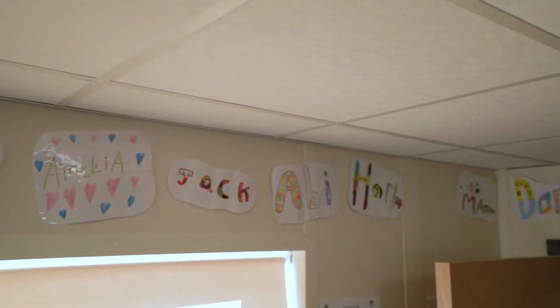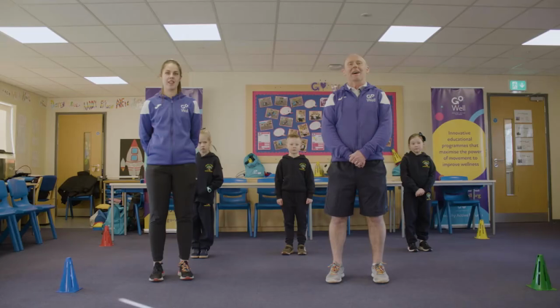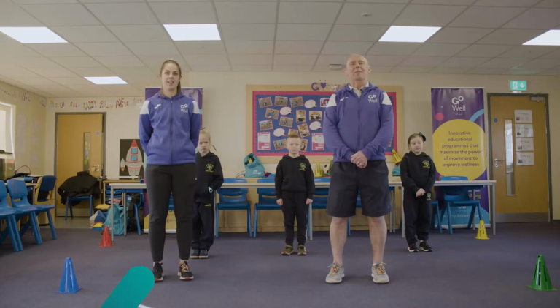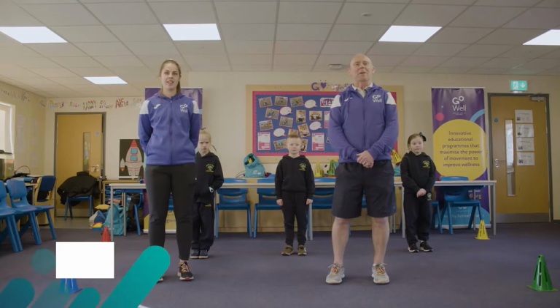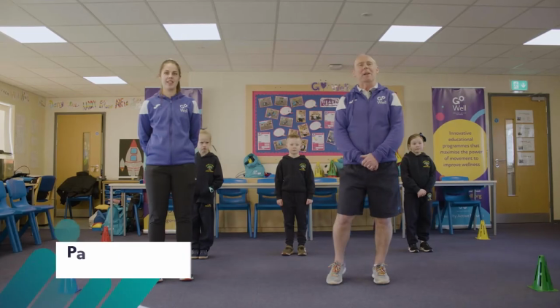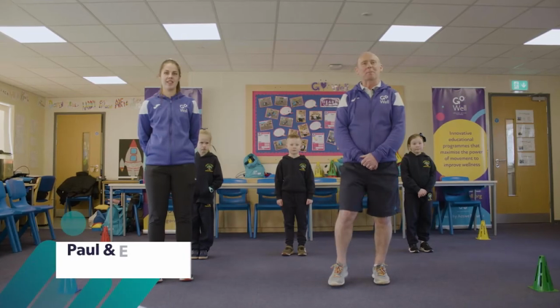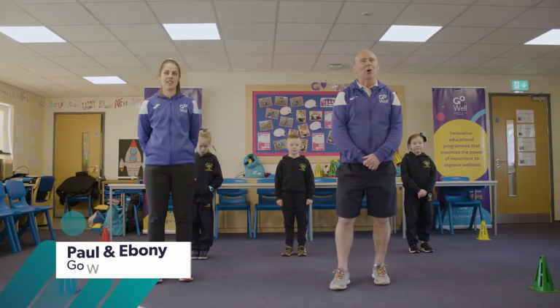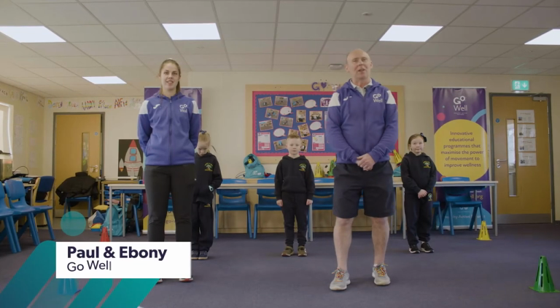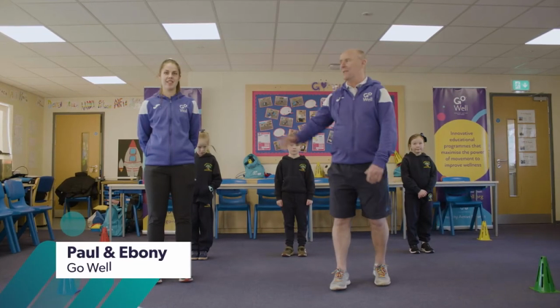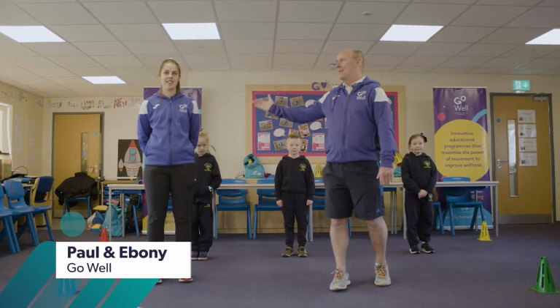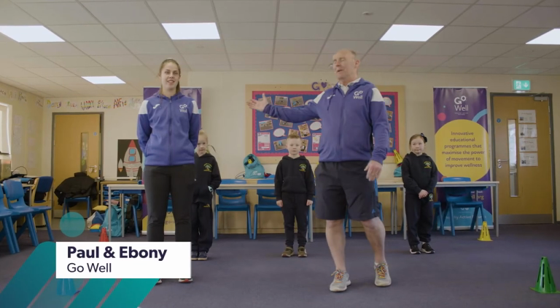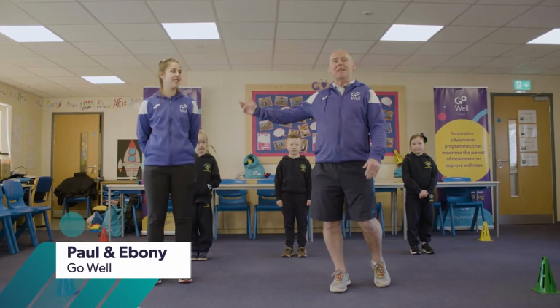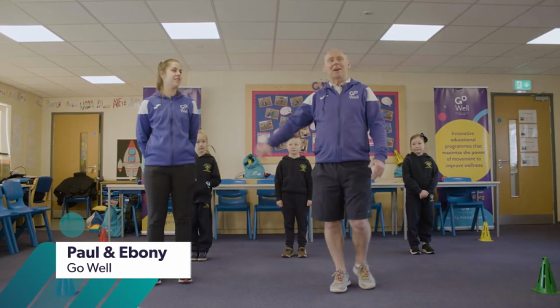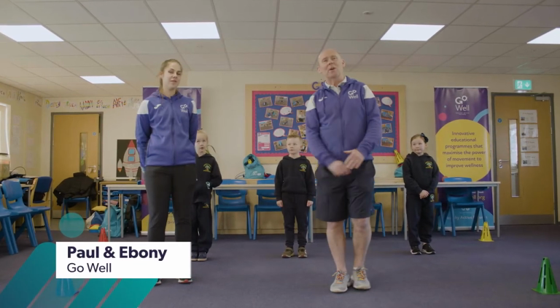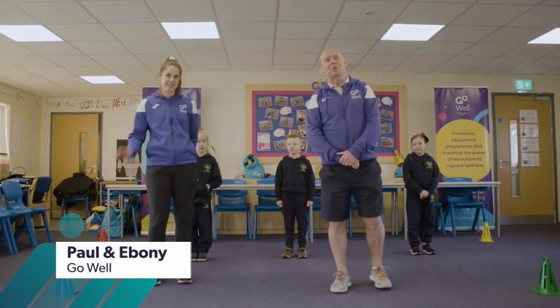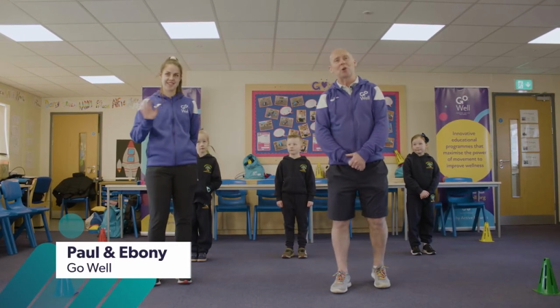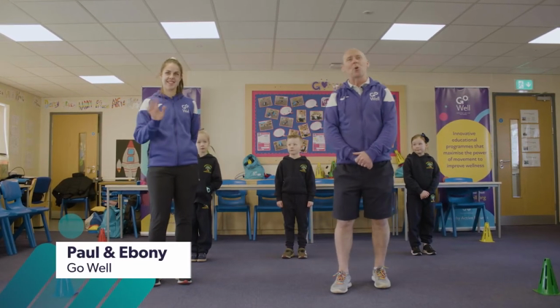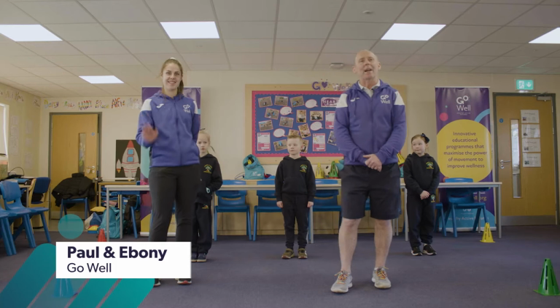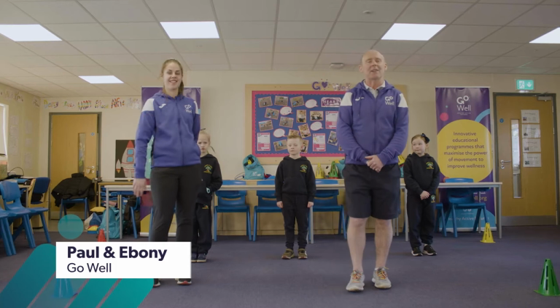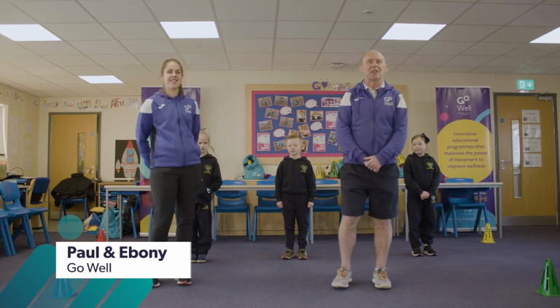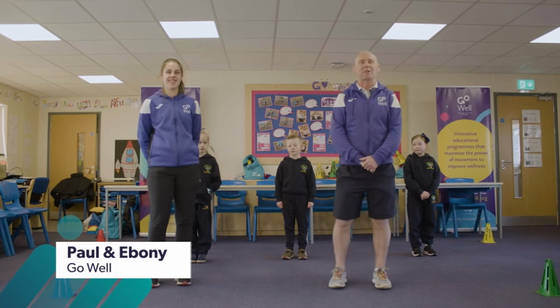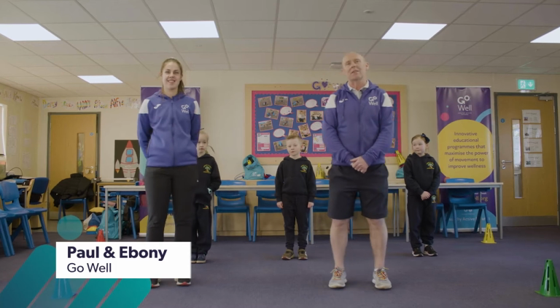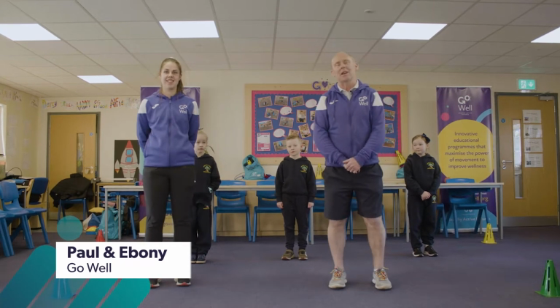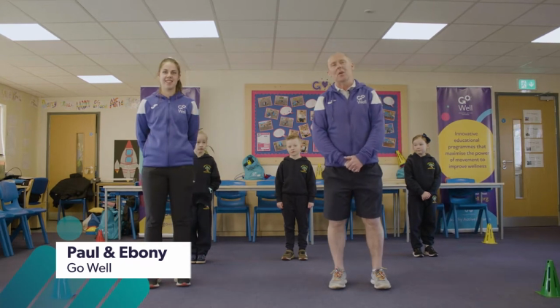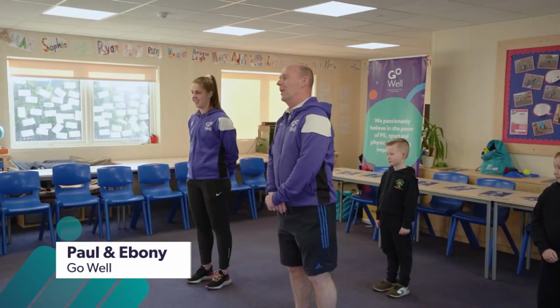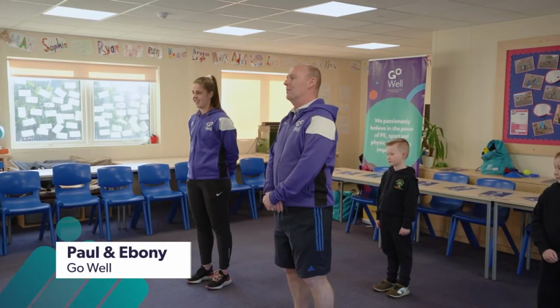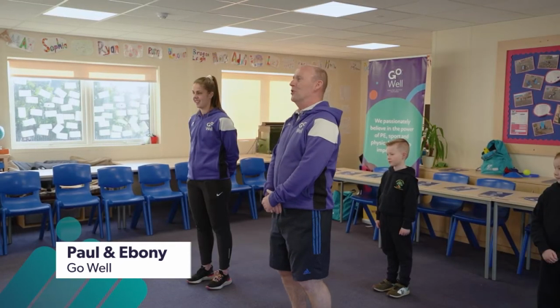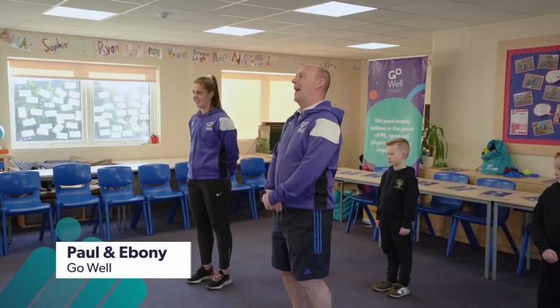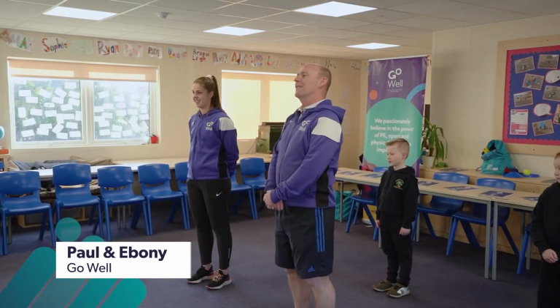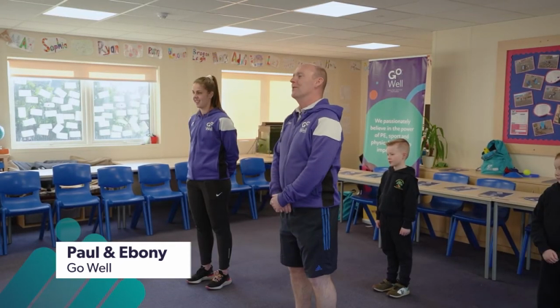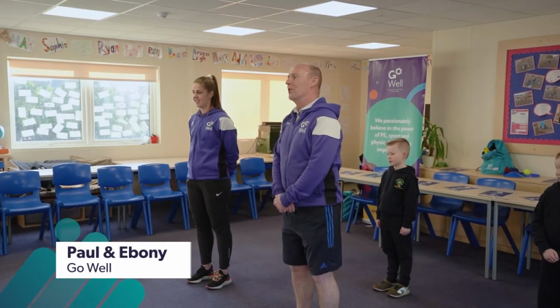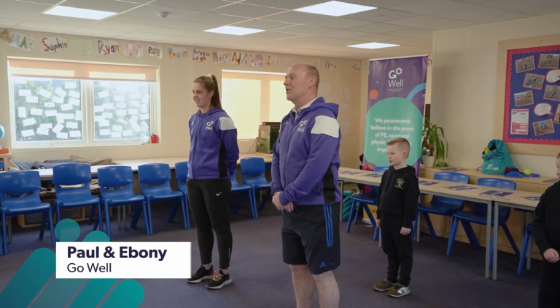Hi everybody, my name's Paul and this is Ebony and we're from Go Well in Sedgefield. Welcome to Active North East.